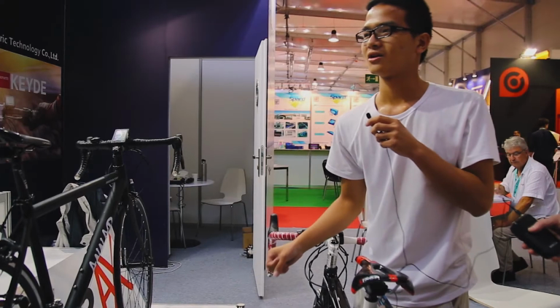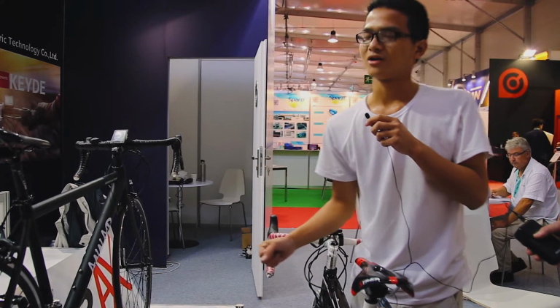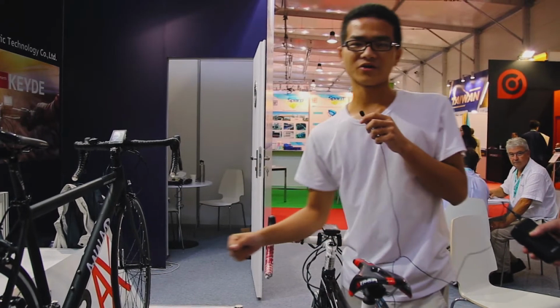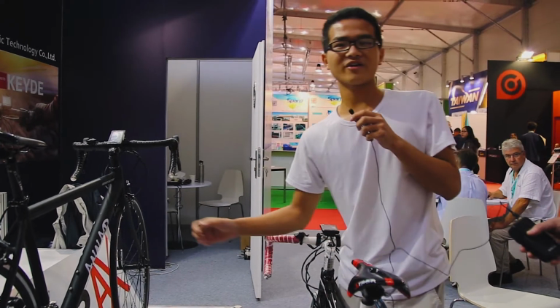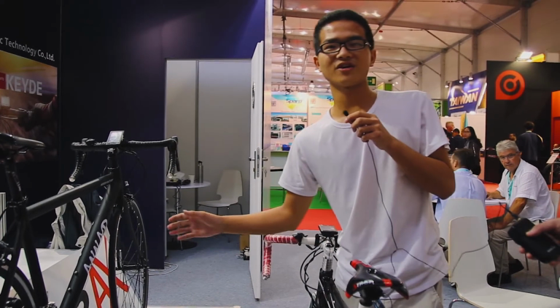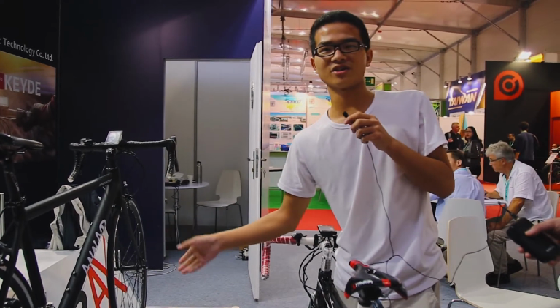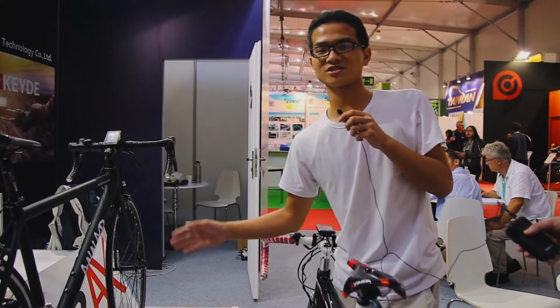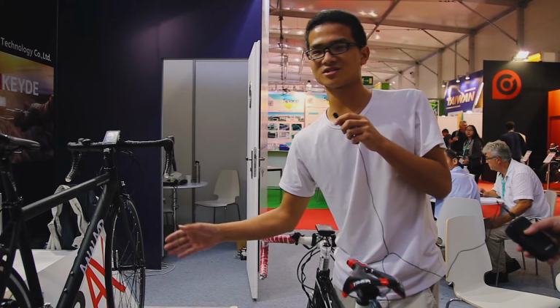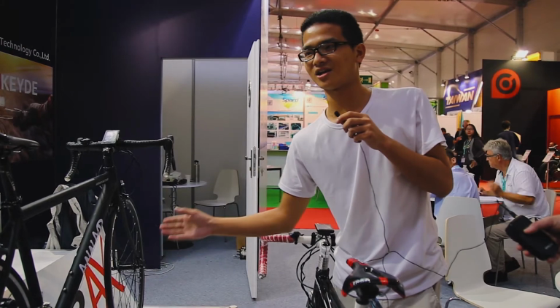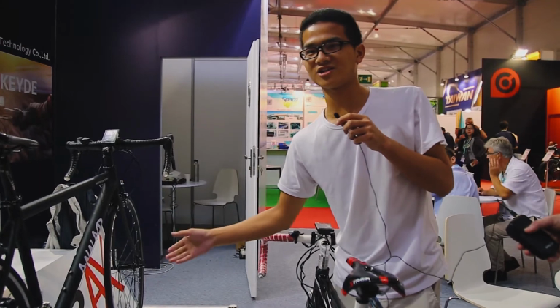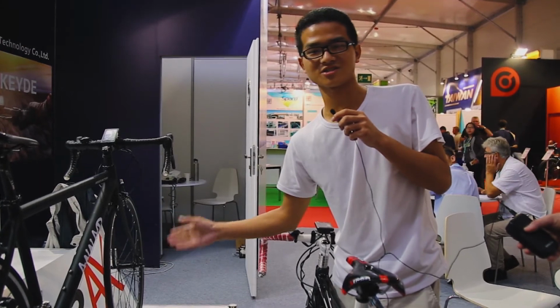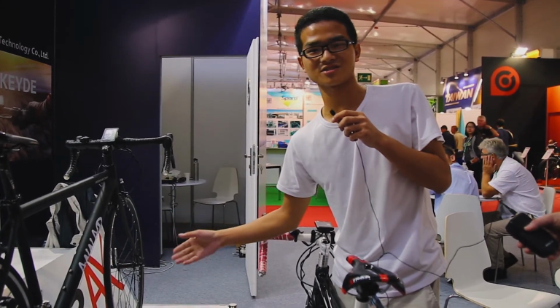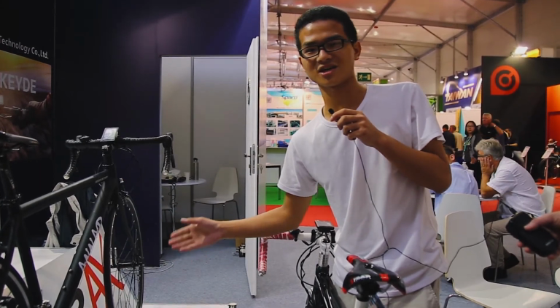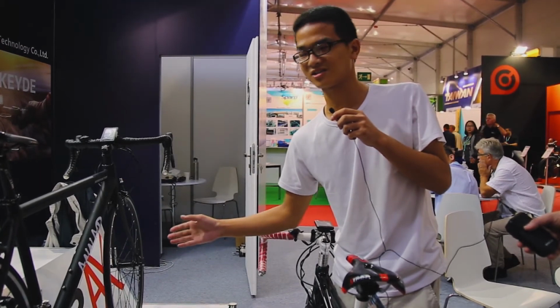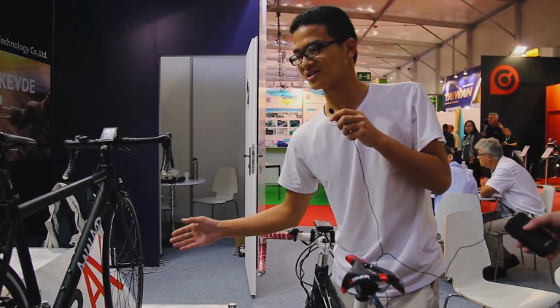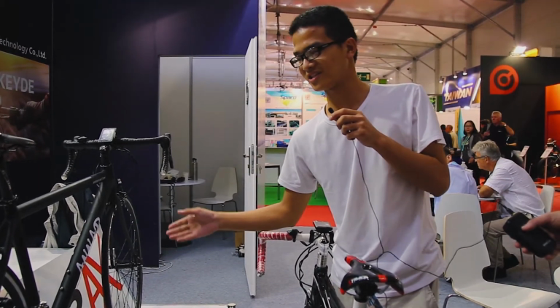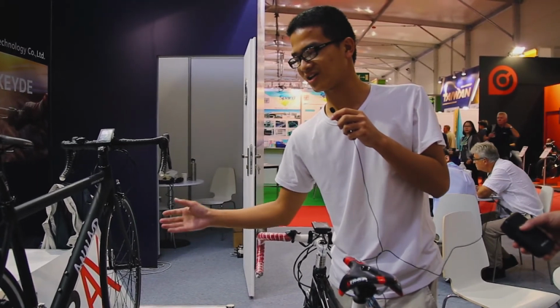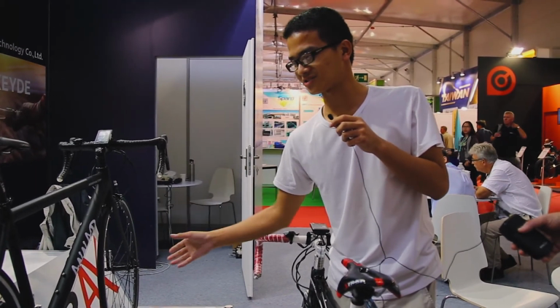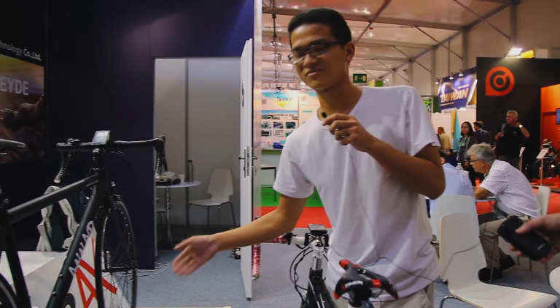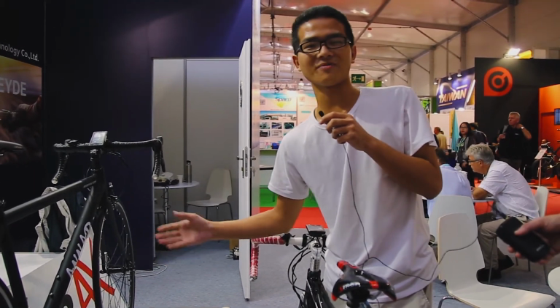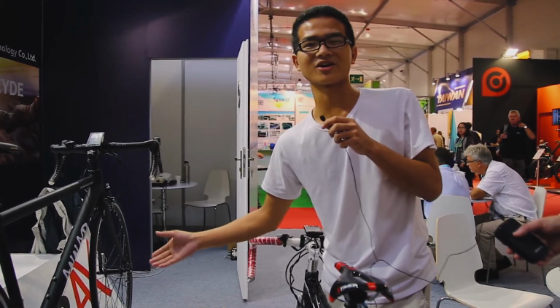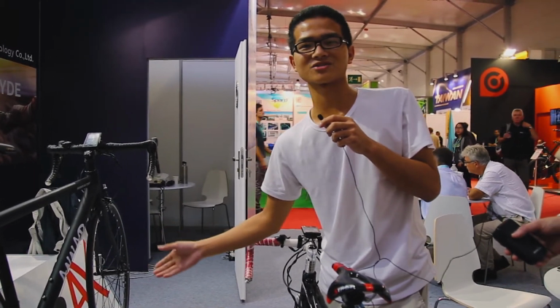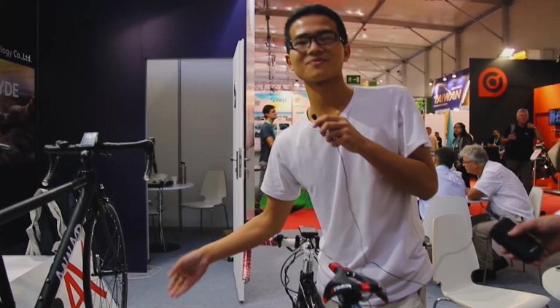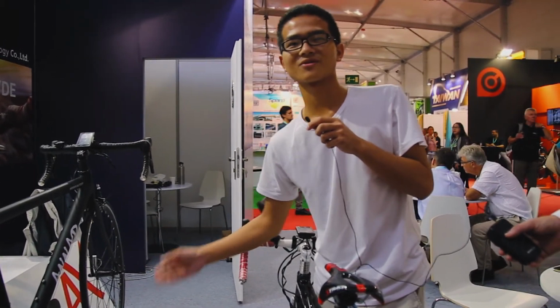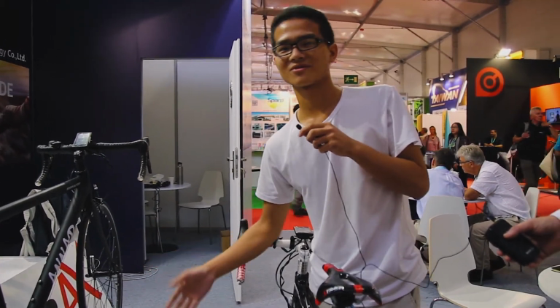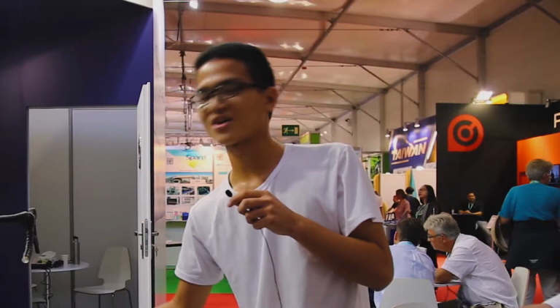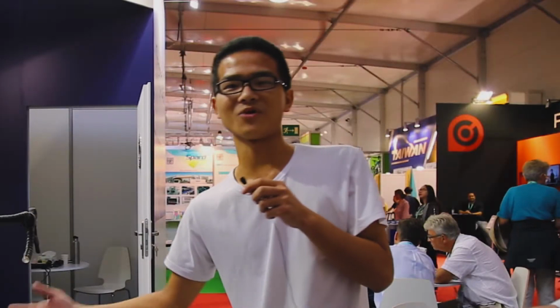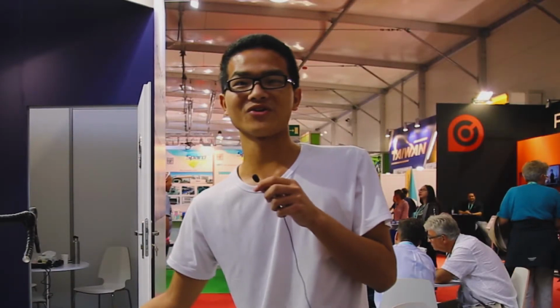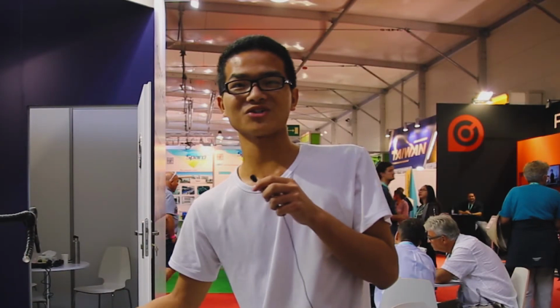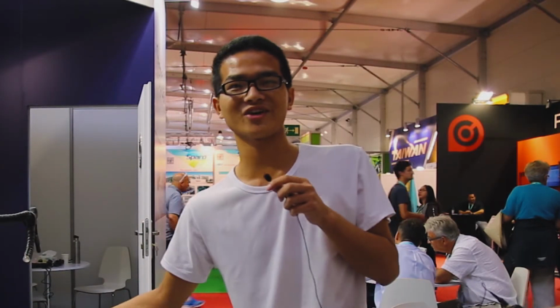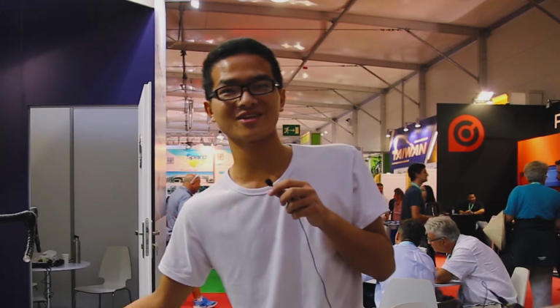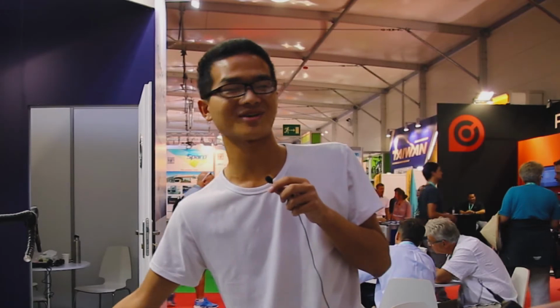You can find this is the lightest standard e-bike. Hope you enjoy this one.